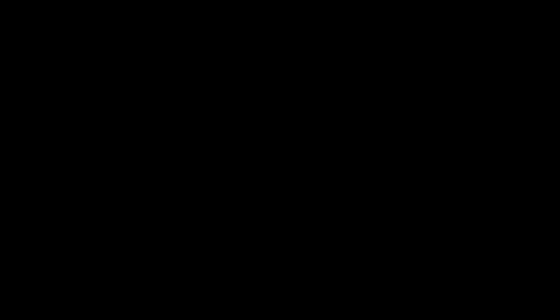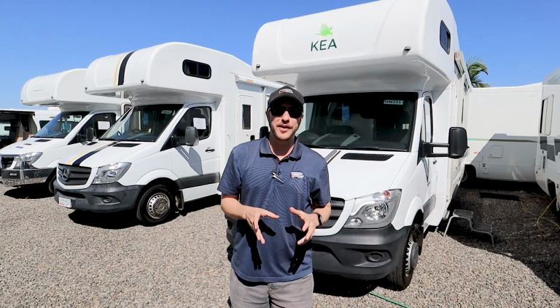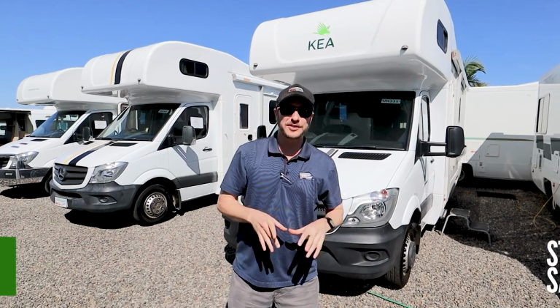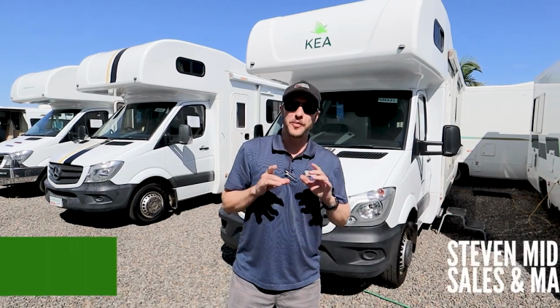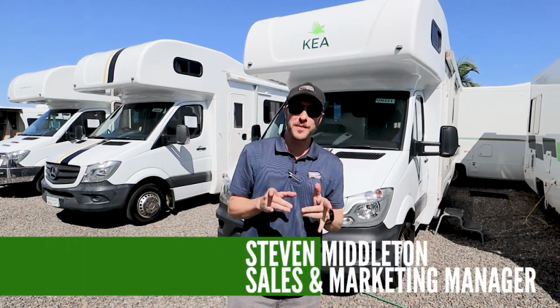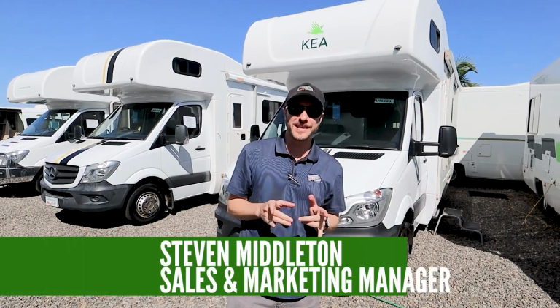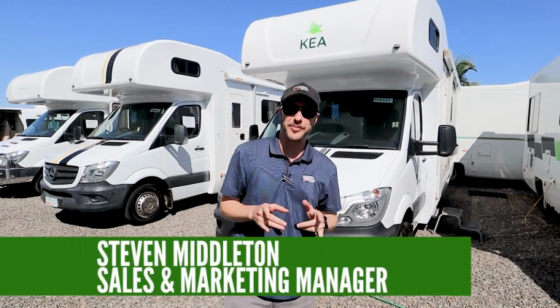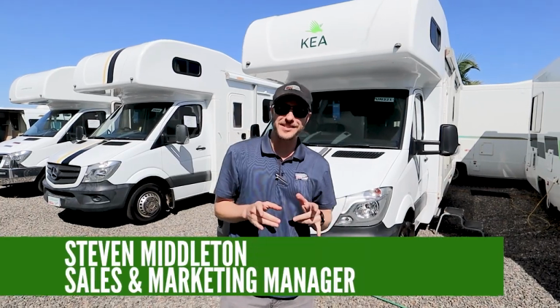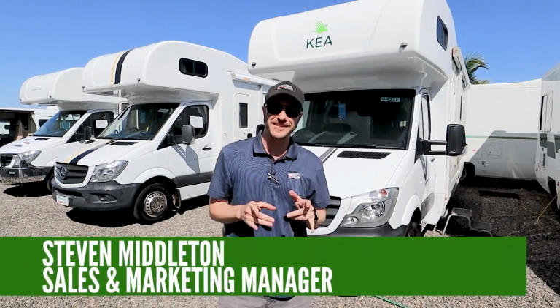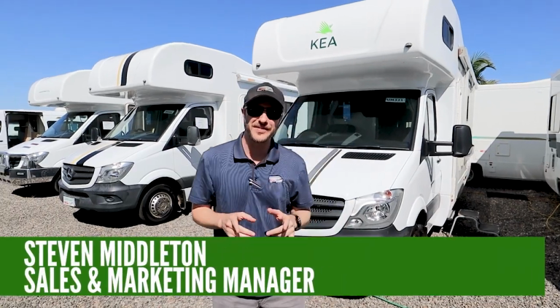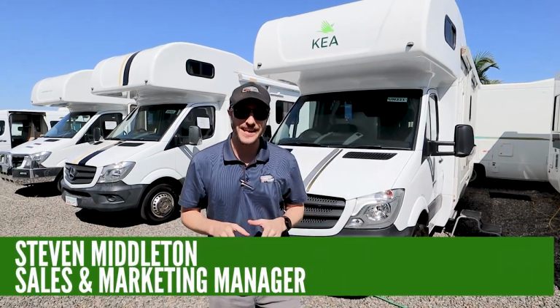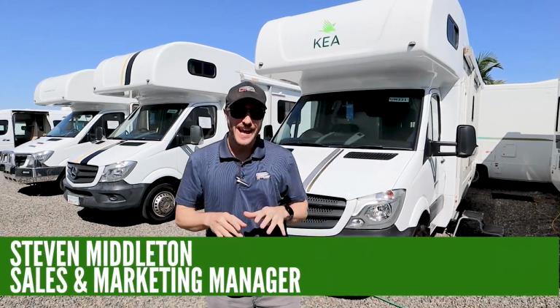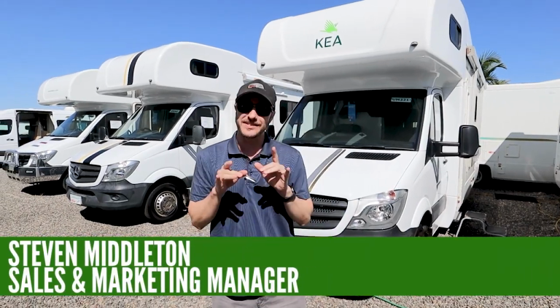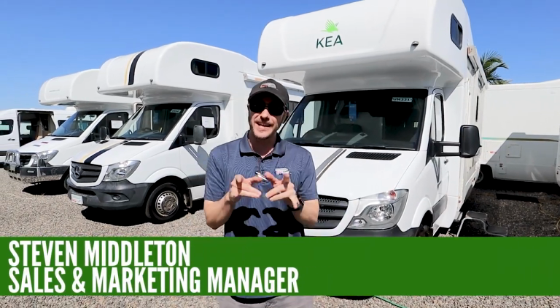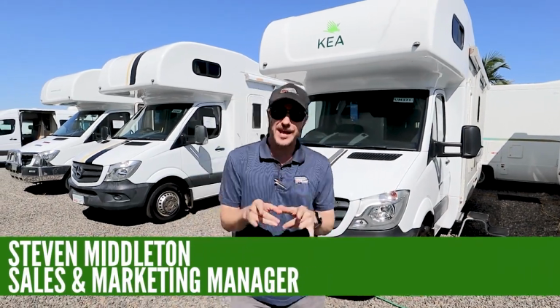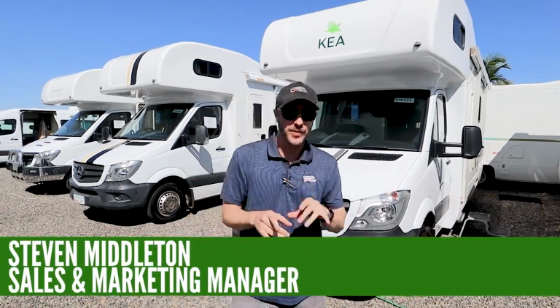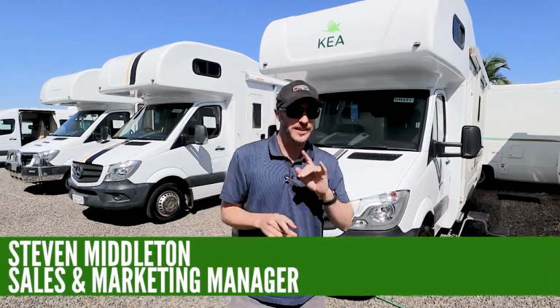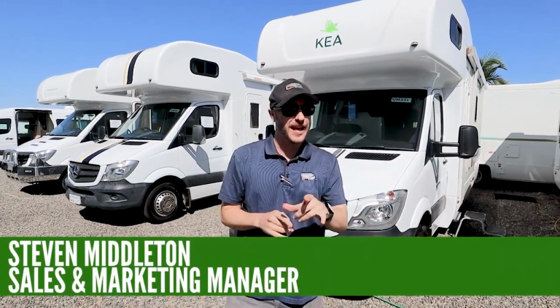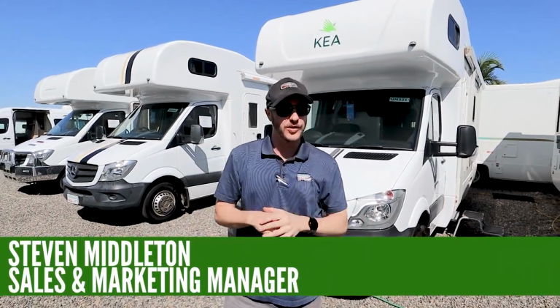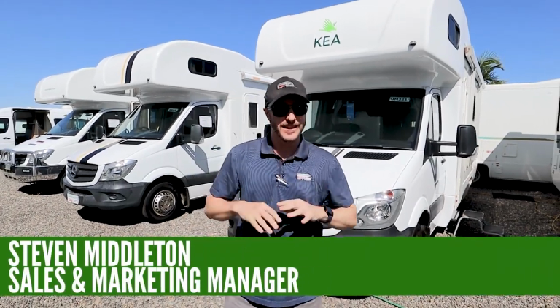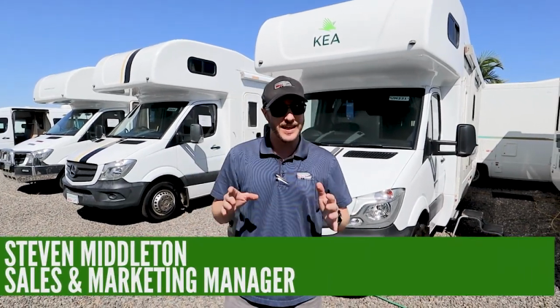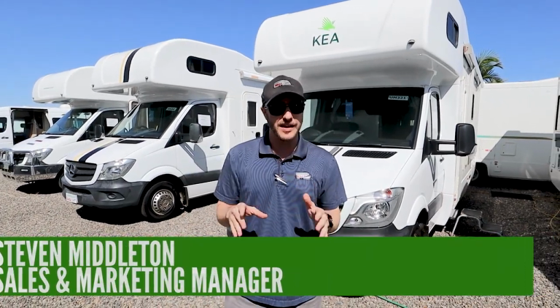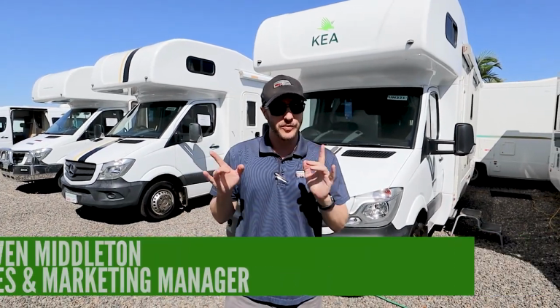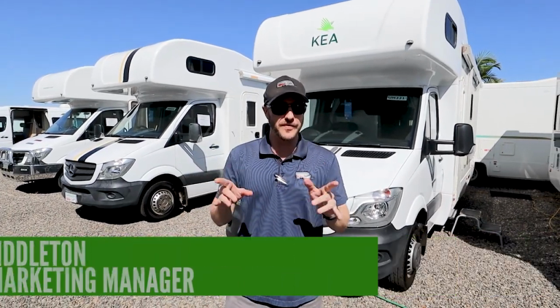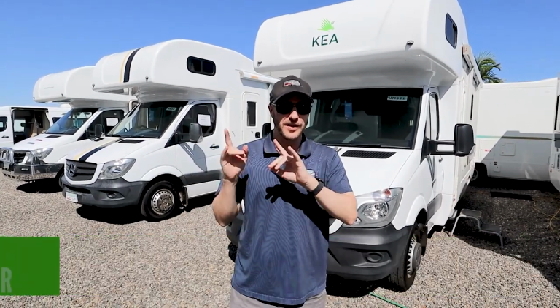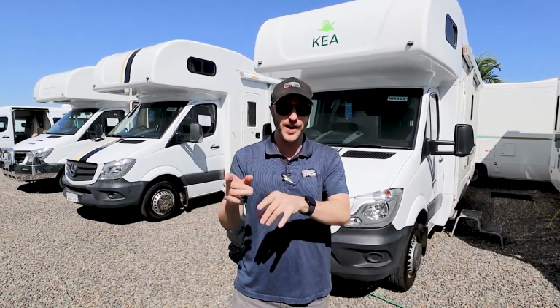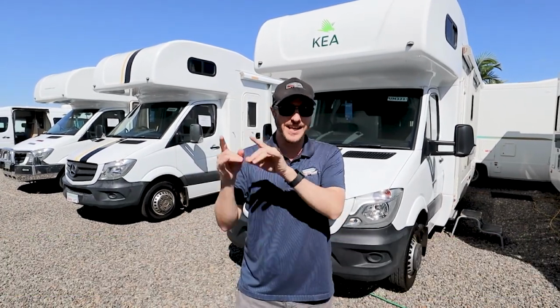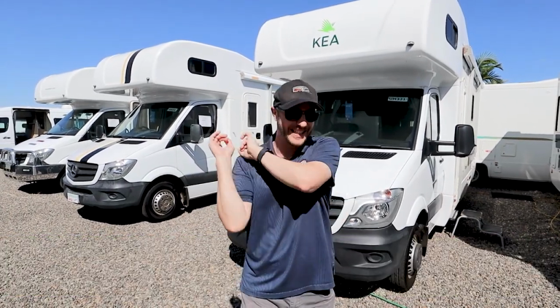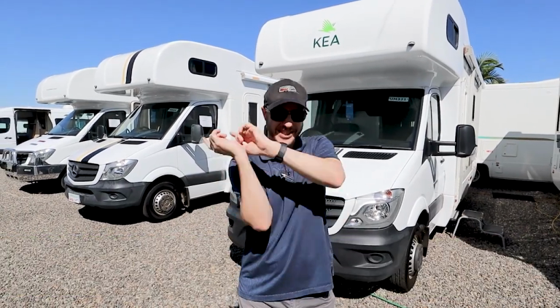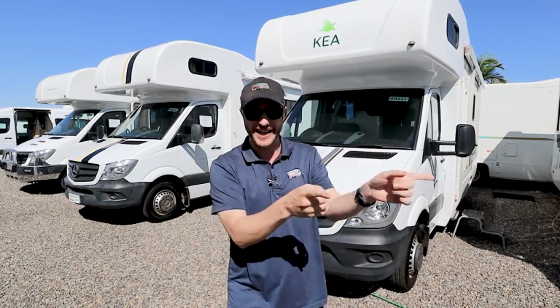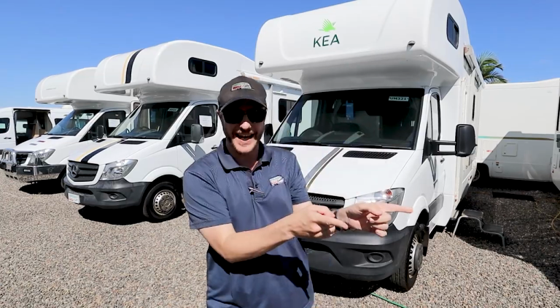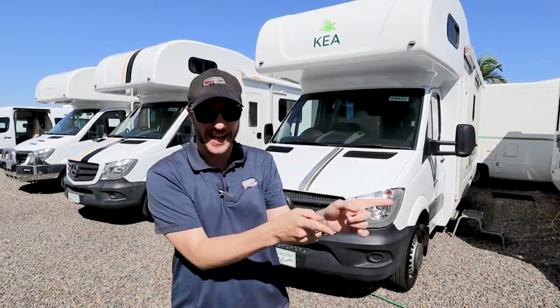Hey folks, welcome to camperagent.tv and today we're going to take a look at the Keir River Range. Let's check it out.